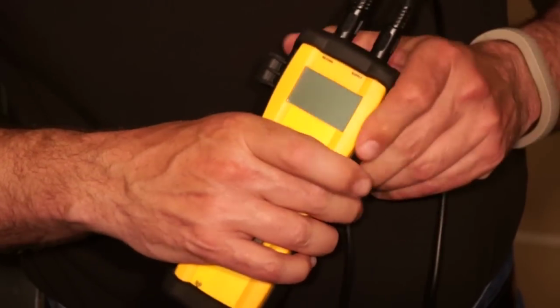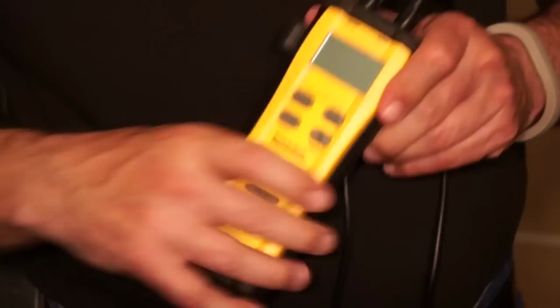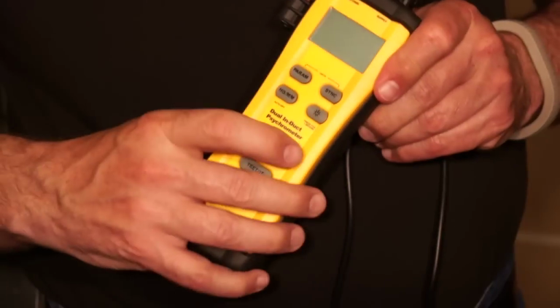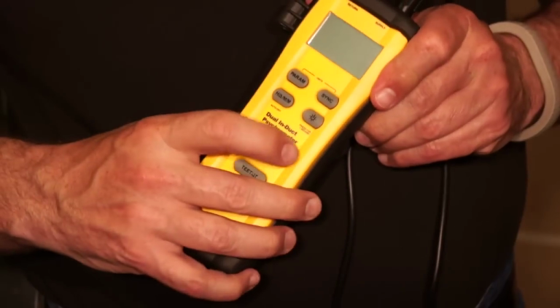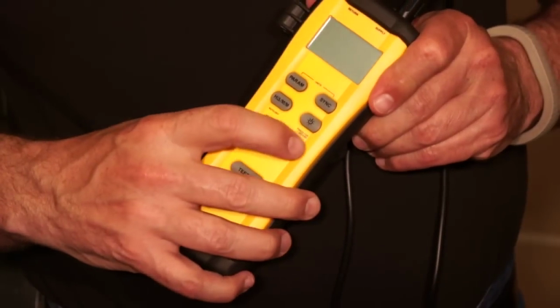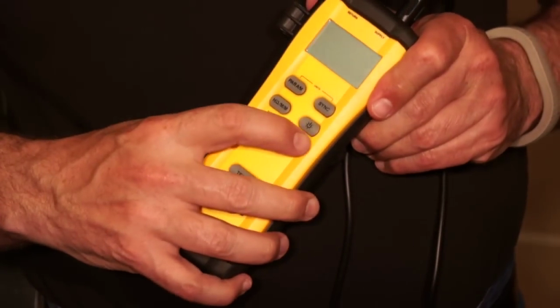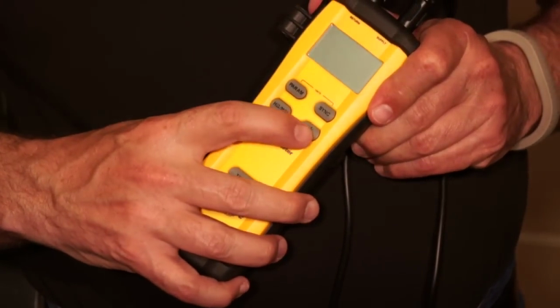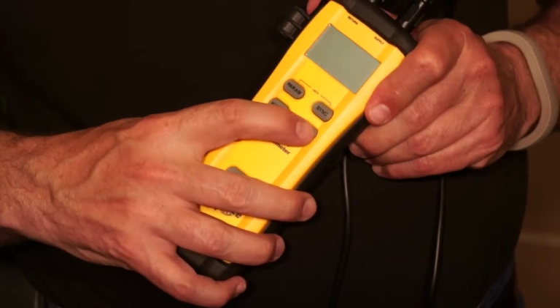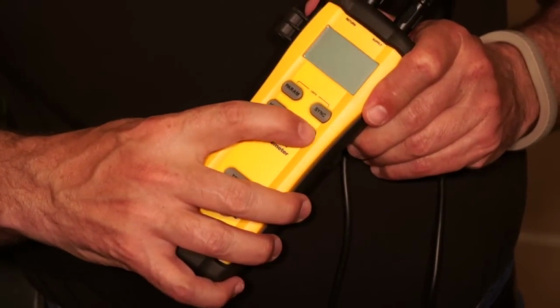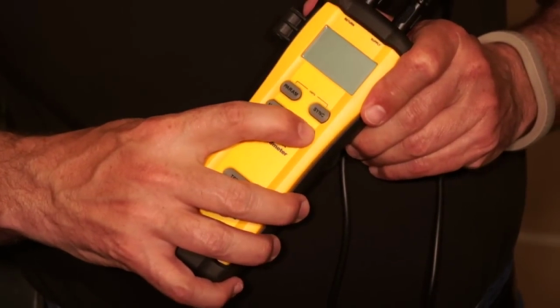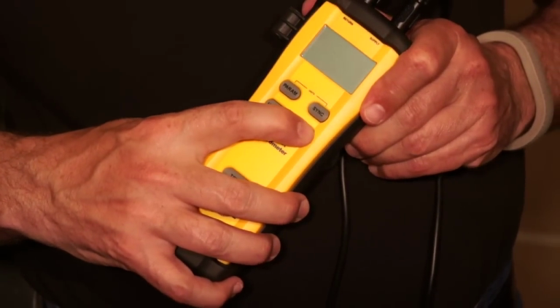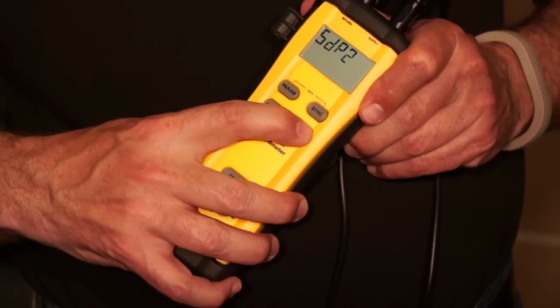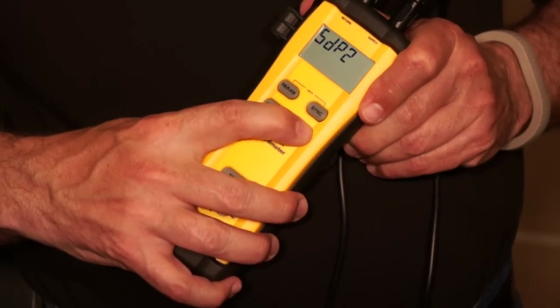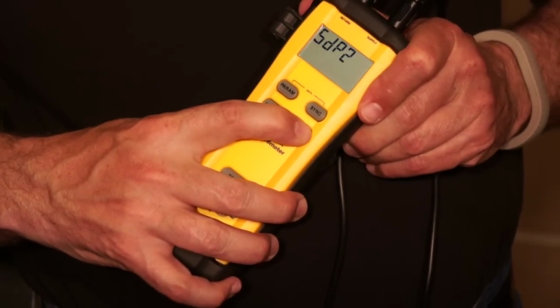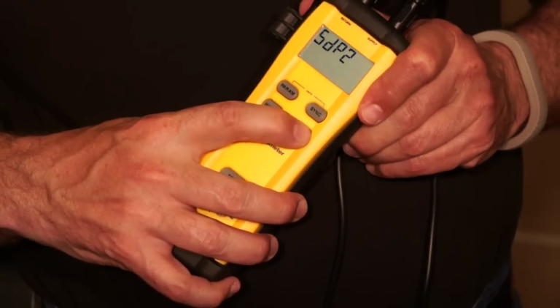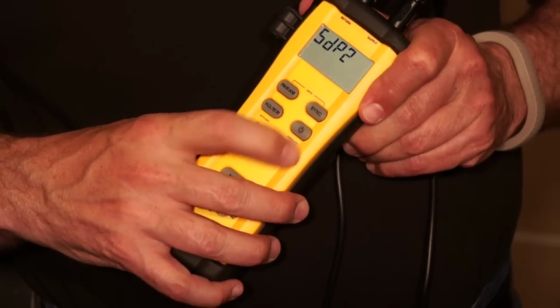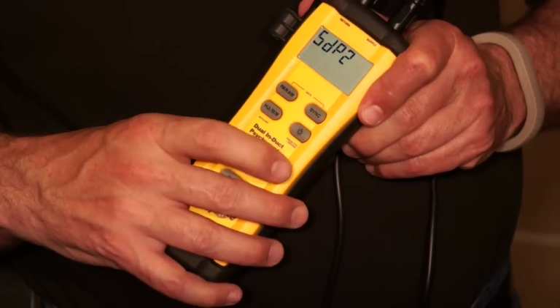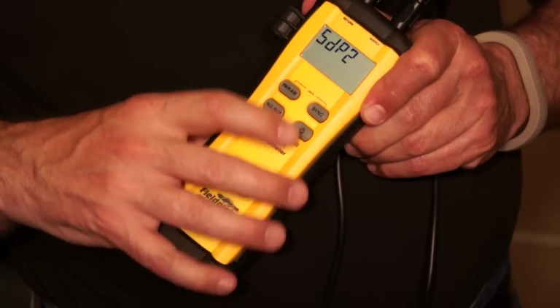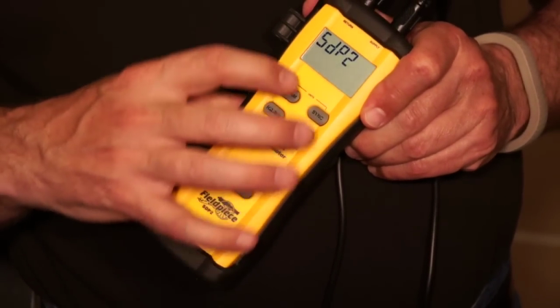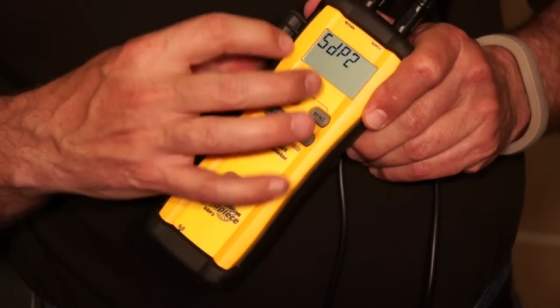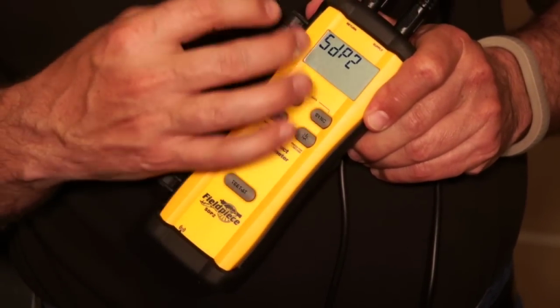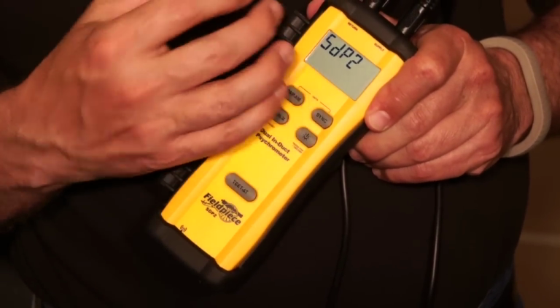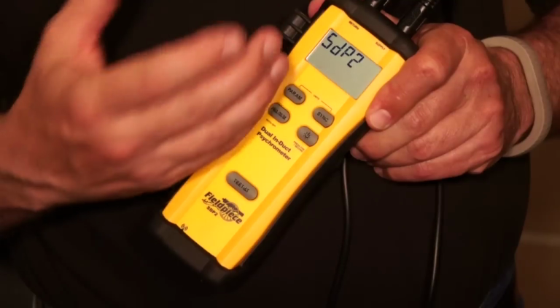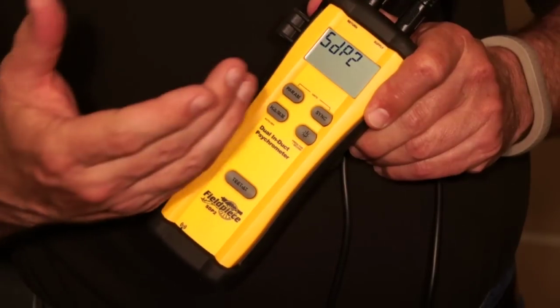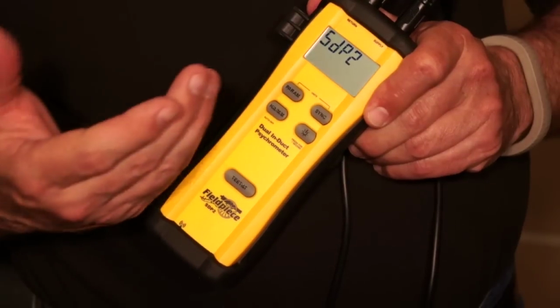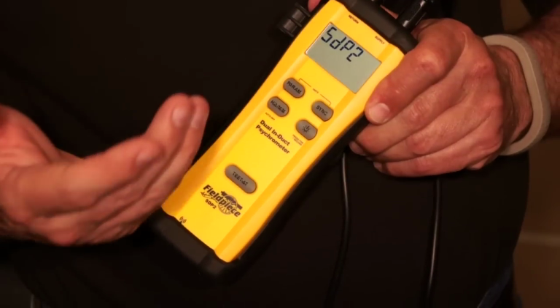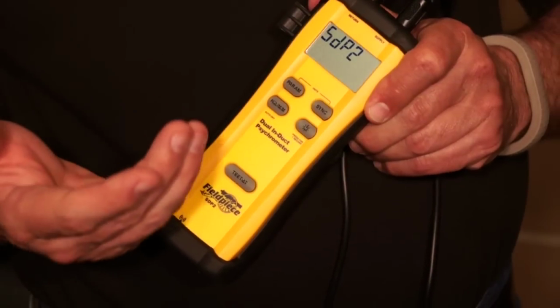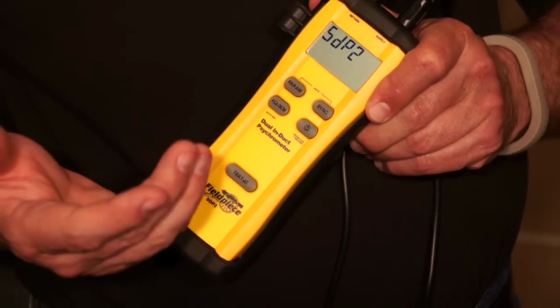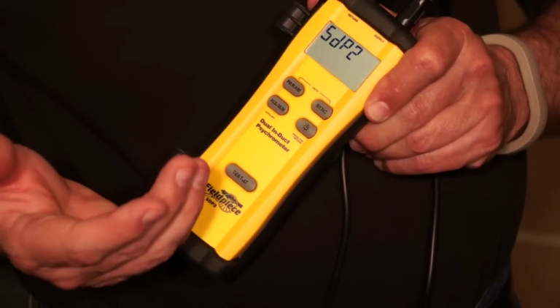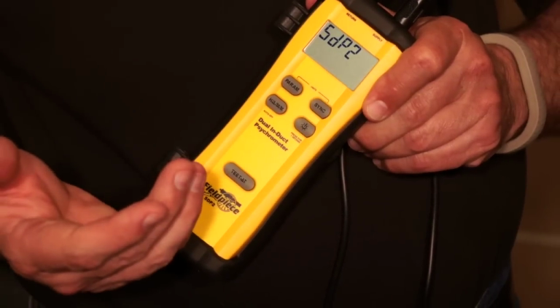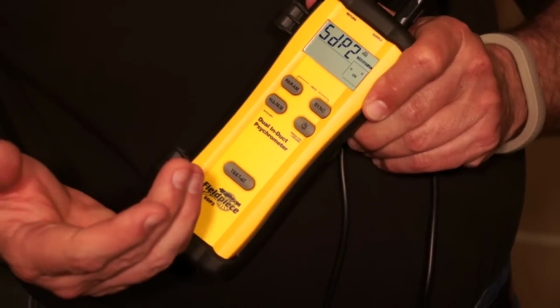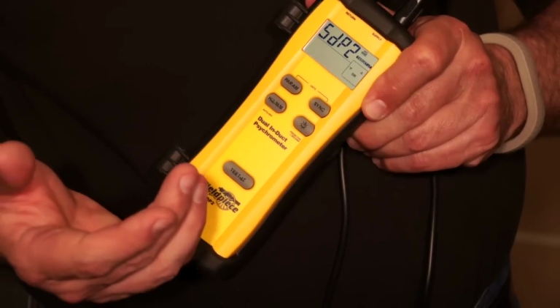After you get them both plugged in, just press and hold the power key, the instrument will power up, and we're ready to go take a measurement.